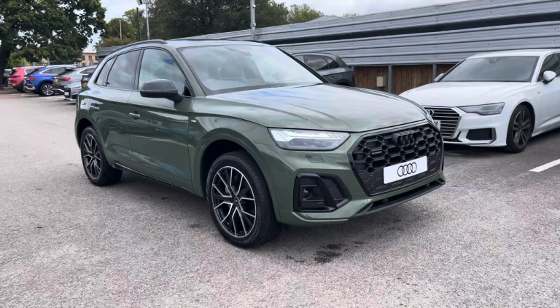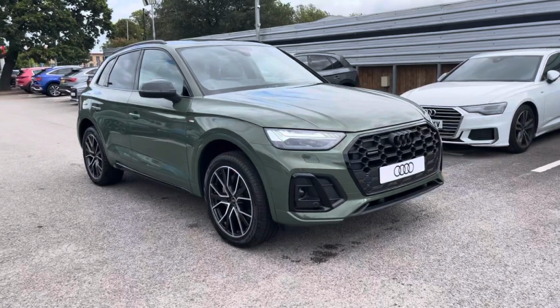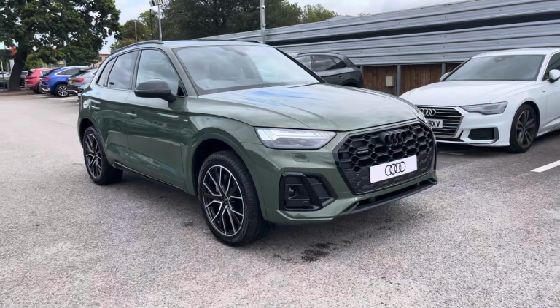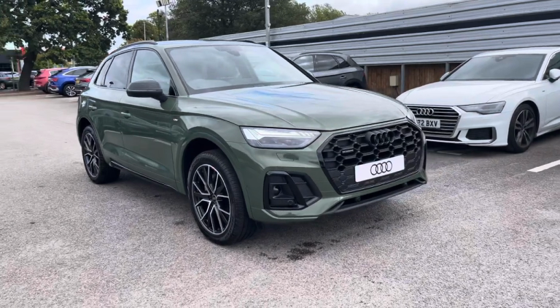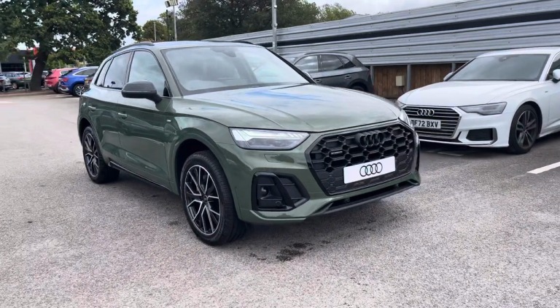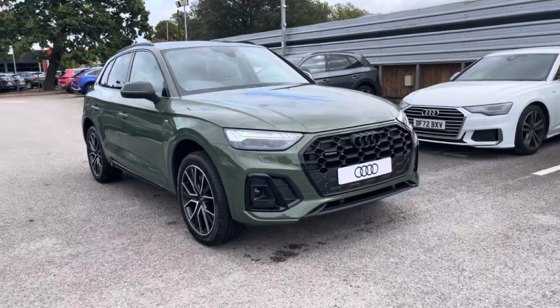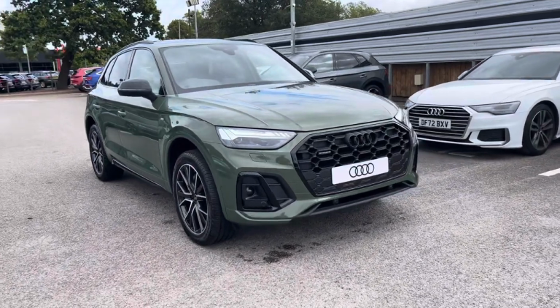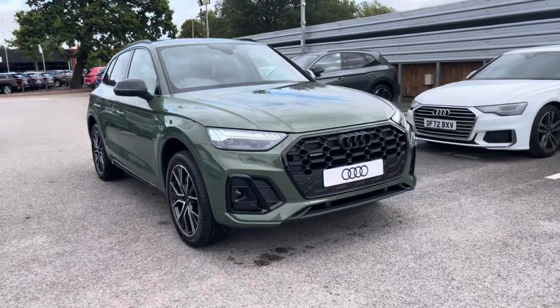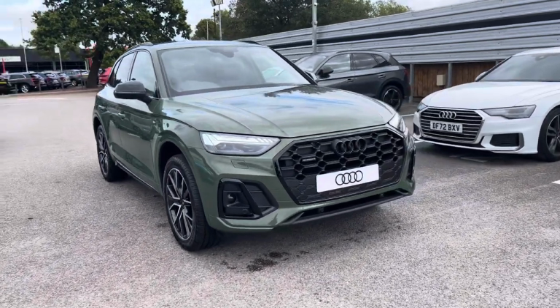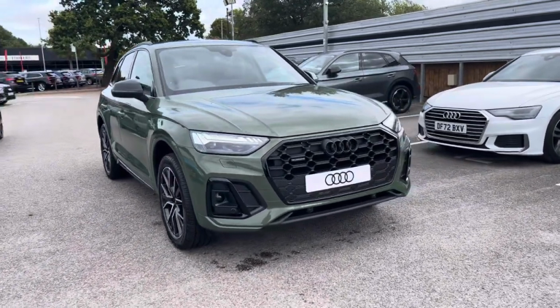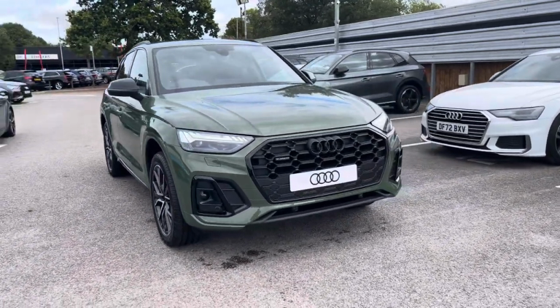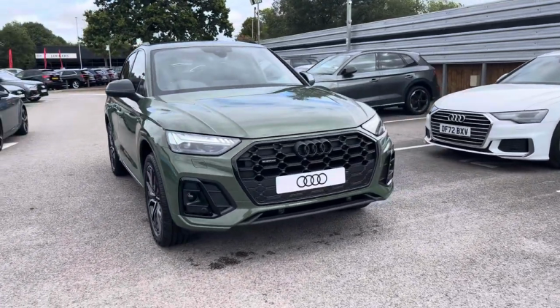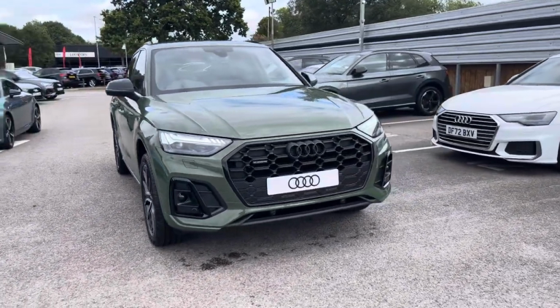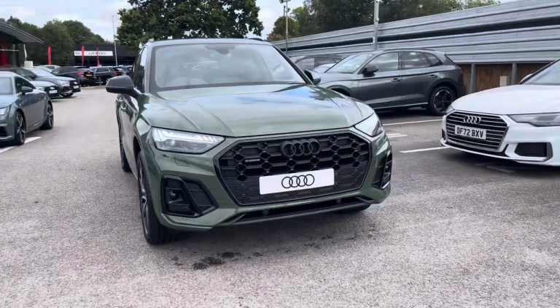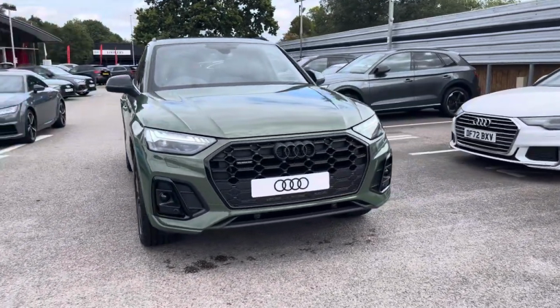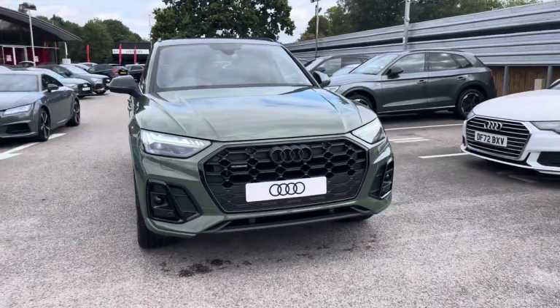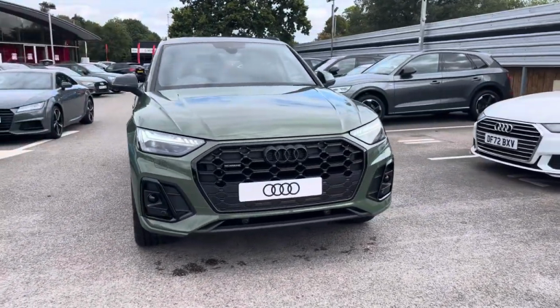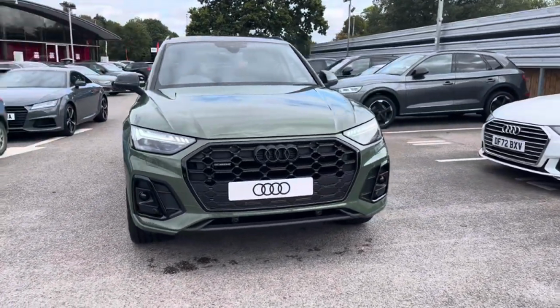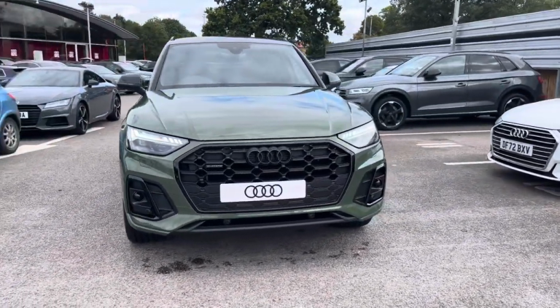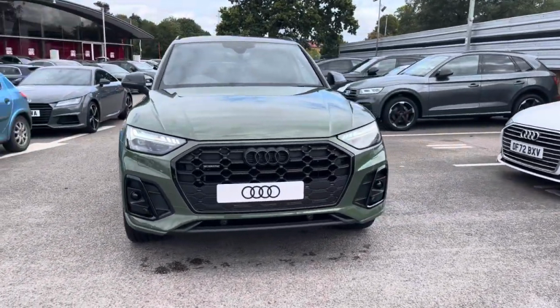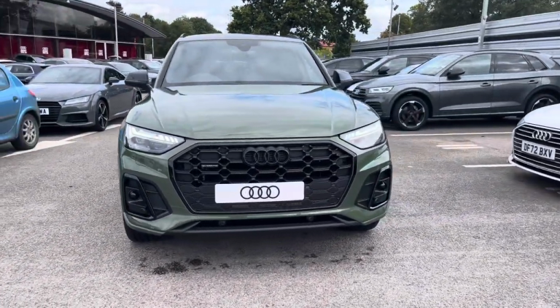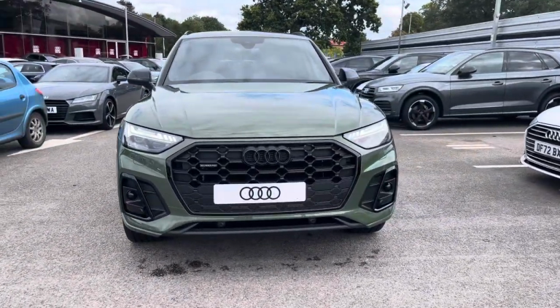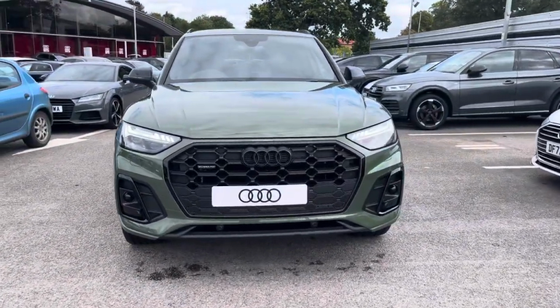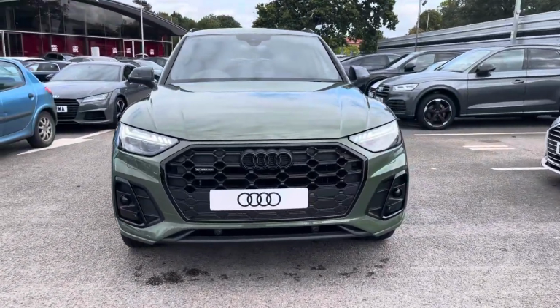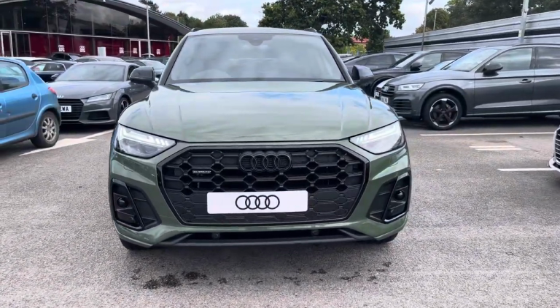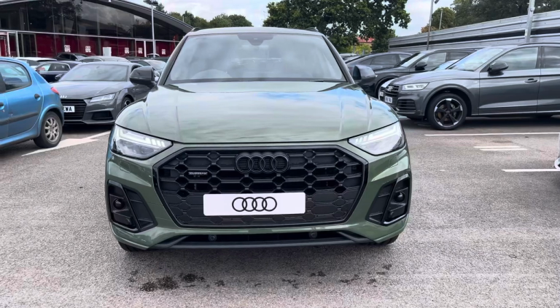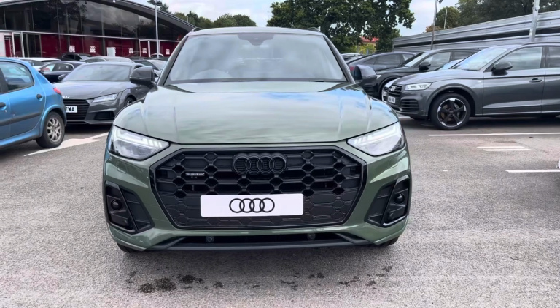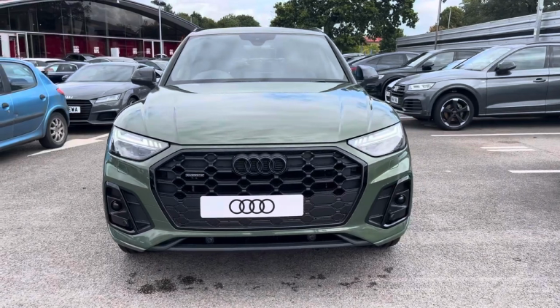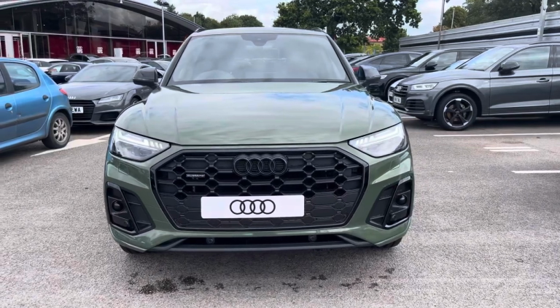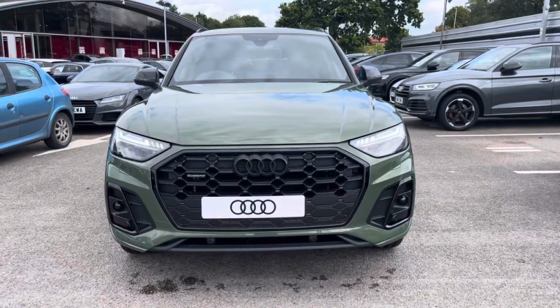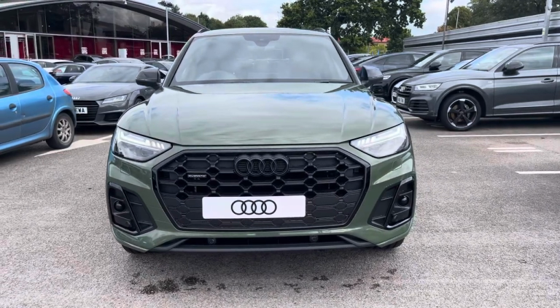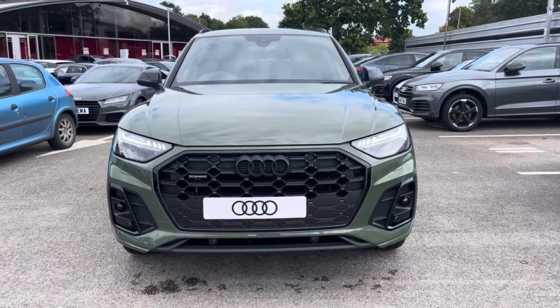Starting off today I'm looking at this Audi Q5 Black Edition 4T TDI Quattro, and we can see that District Green metallic finish.